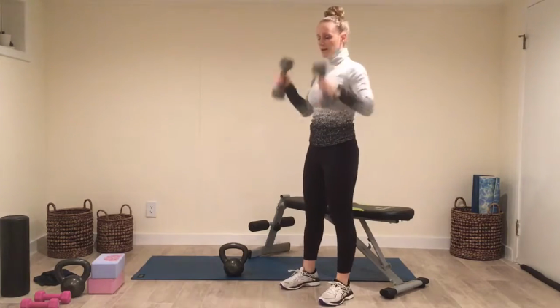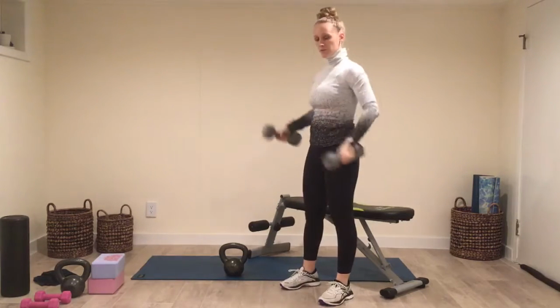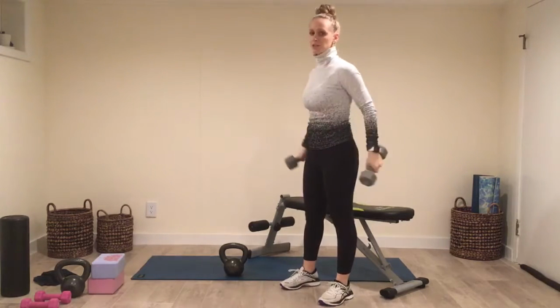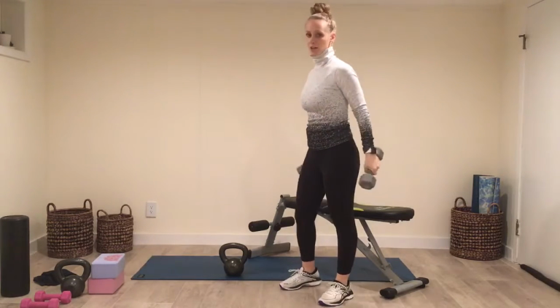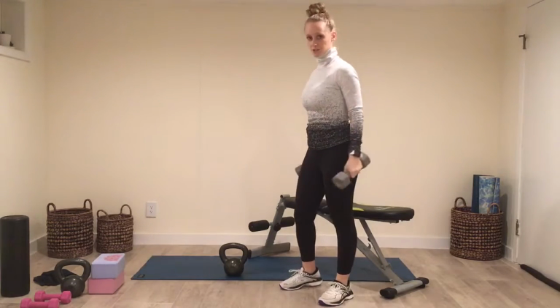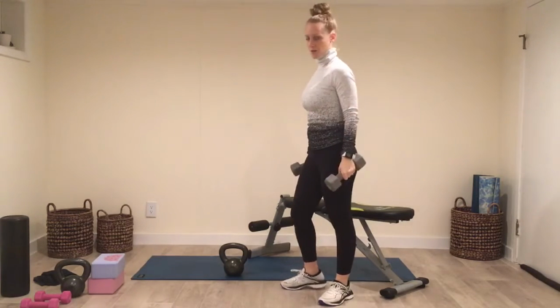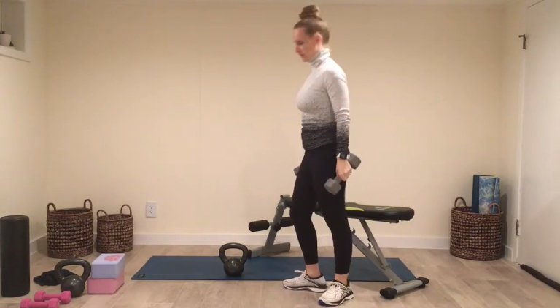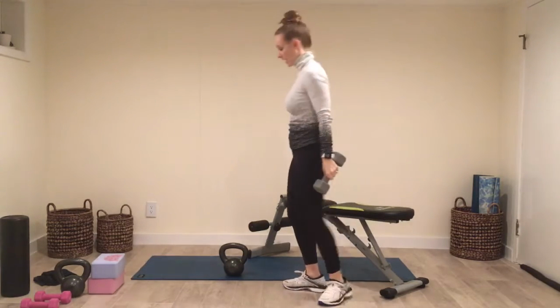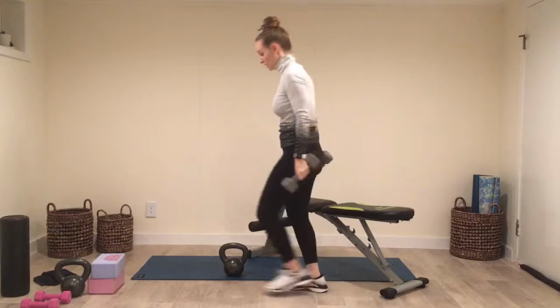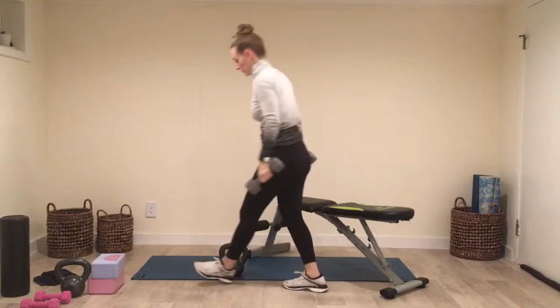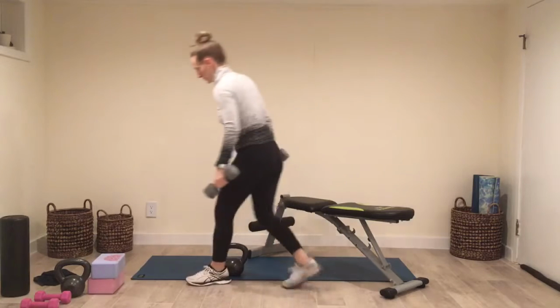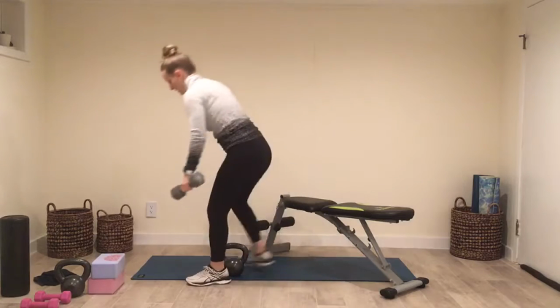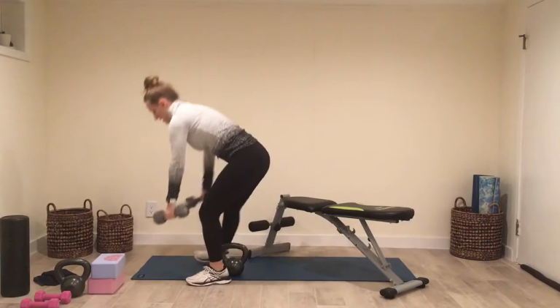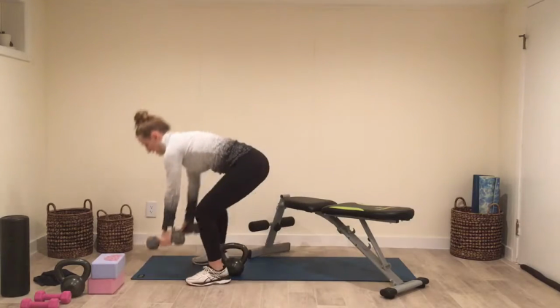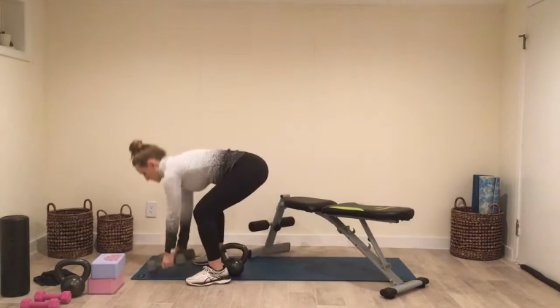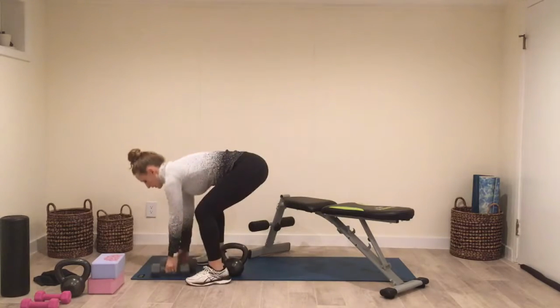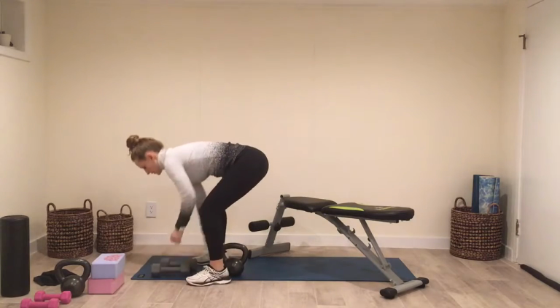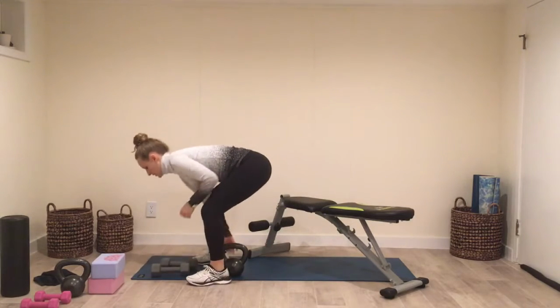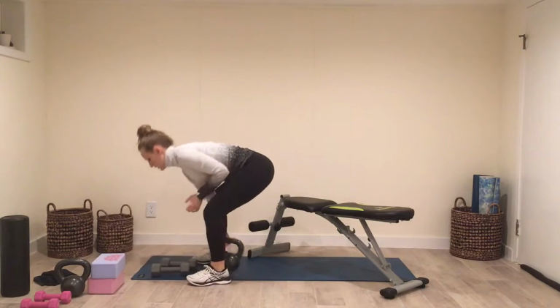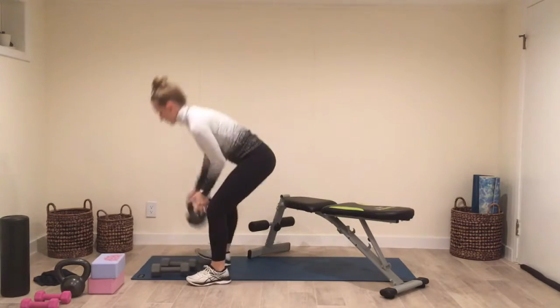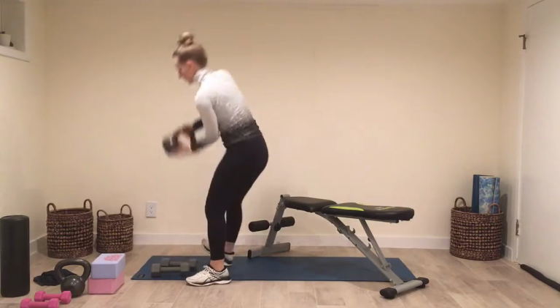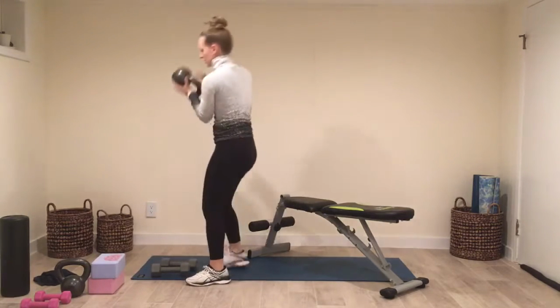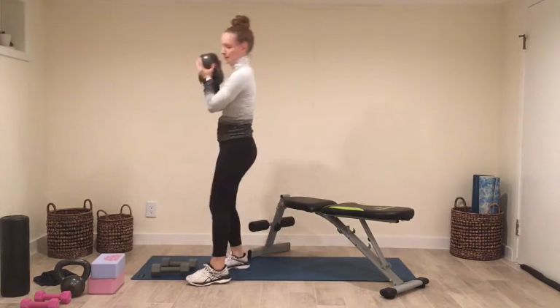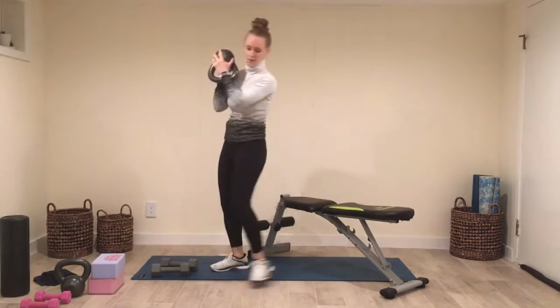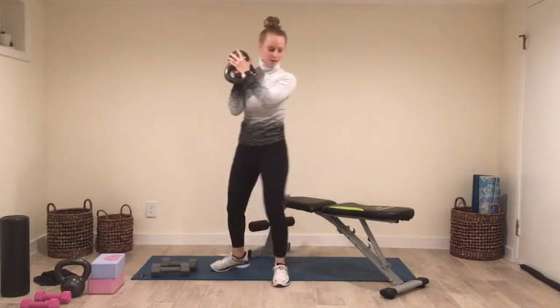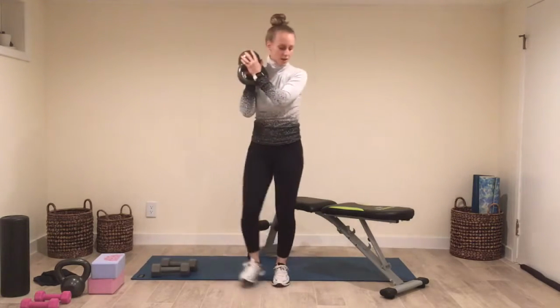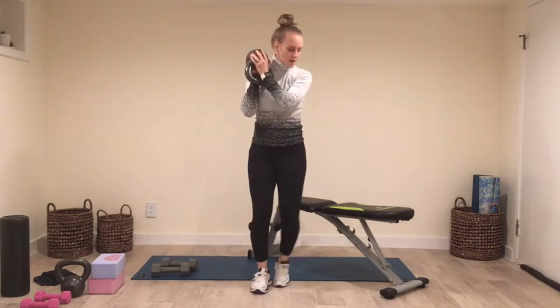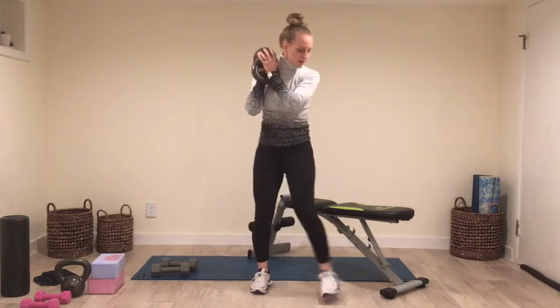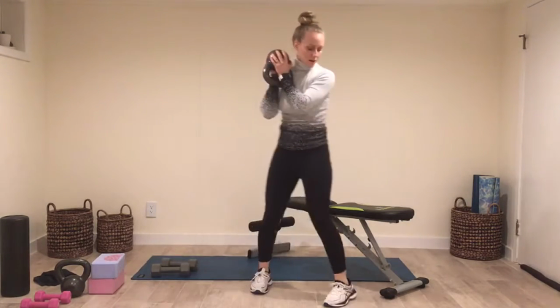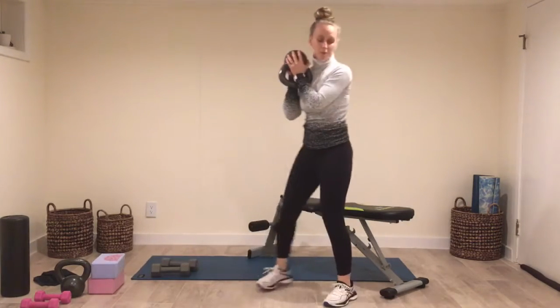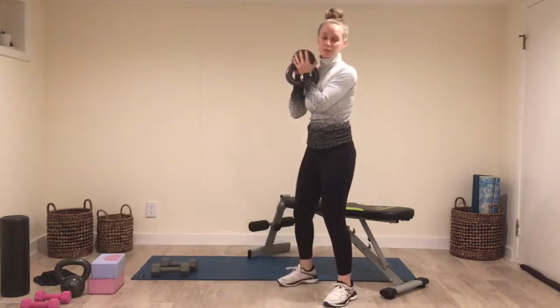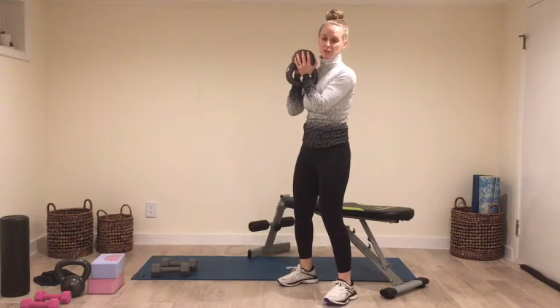If you want to challenge yourself with a kettlebell — heavier weight — I would hold it in the middle, in a goblet position.